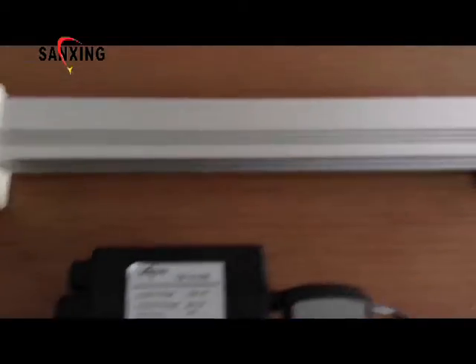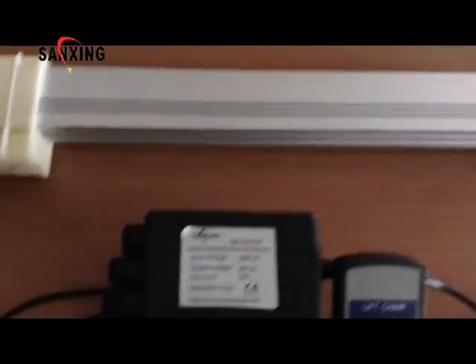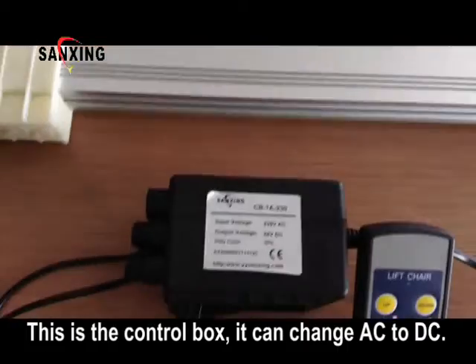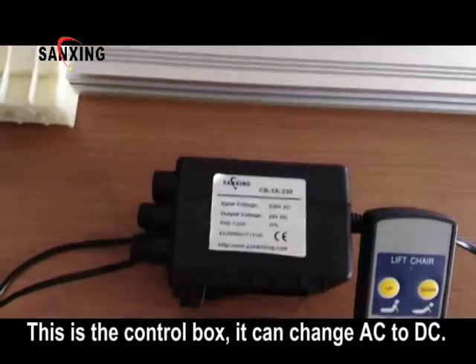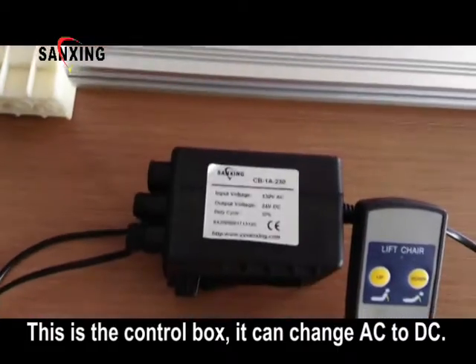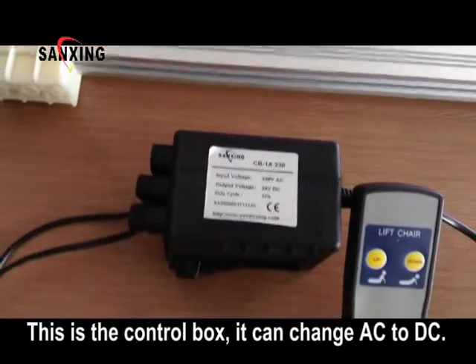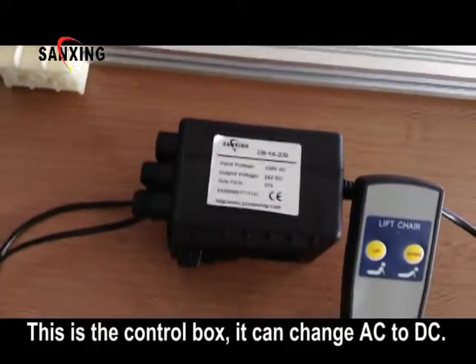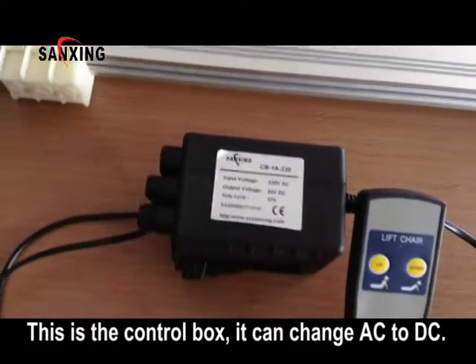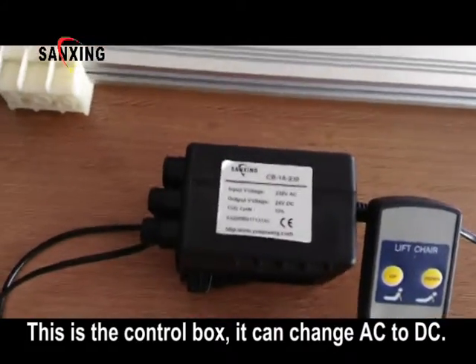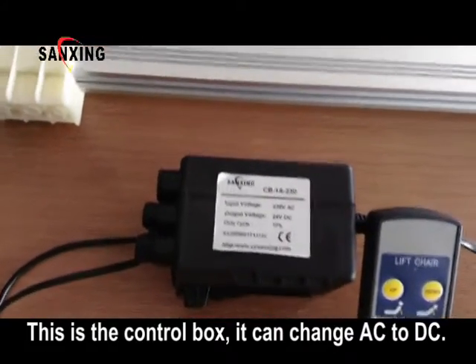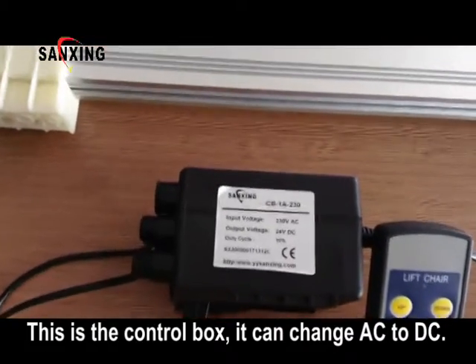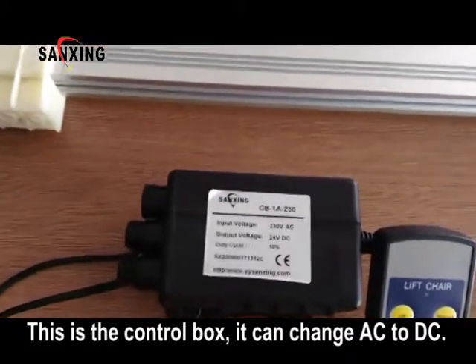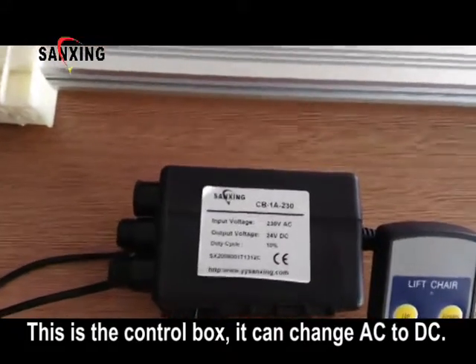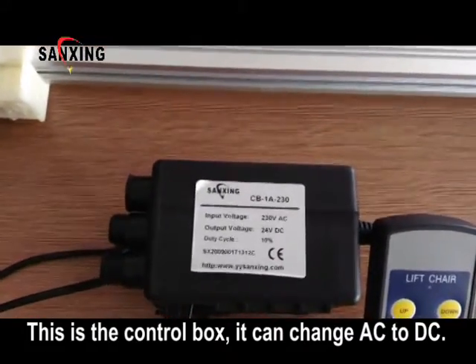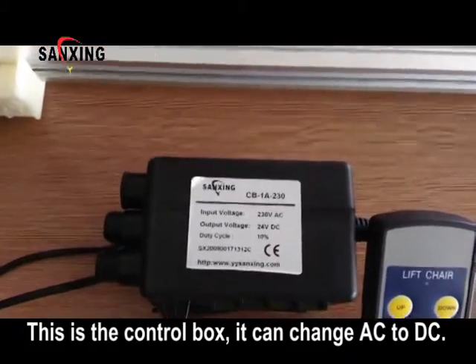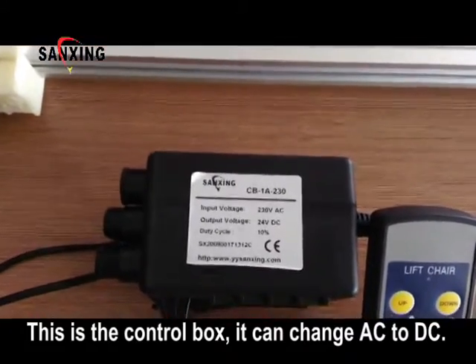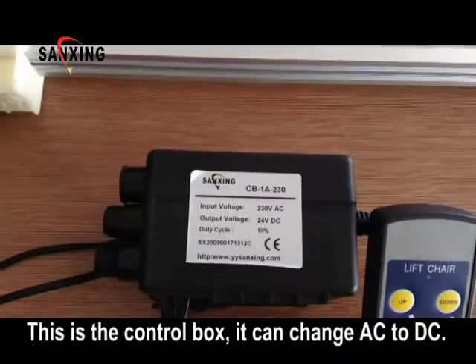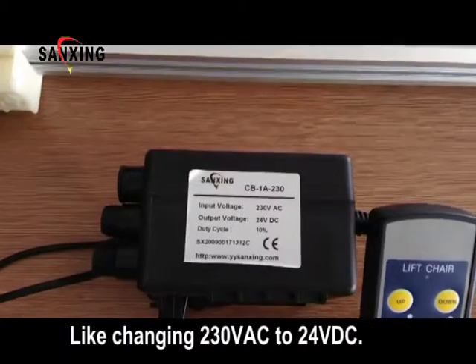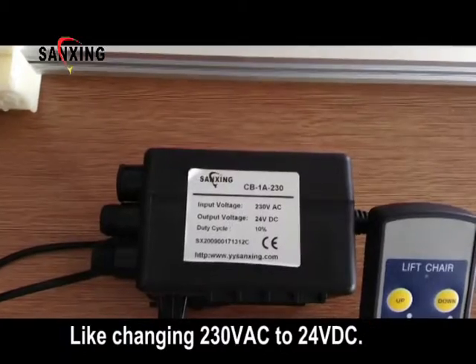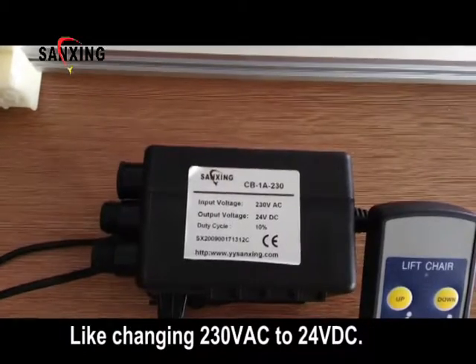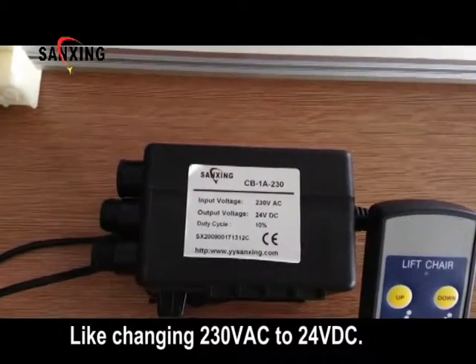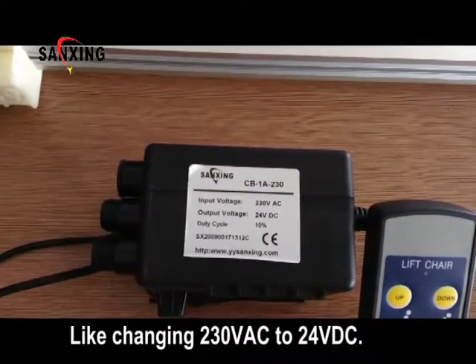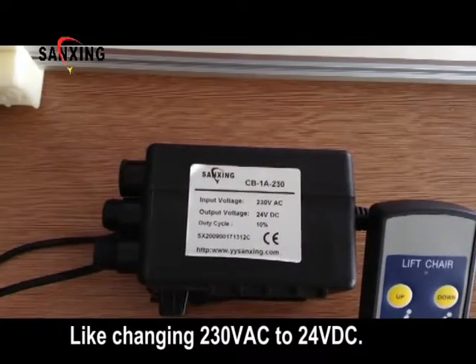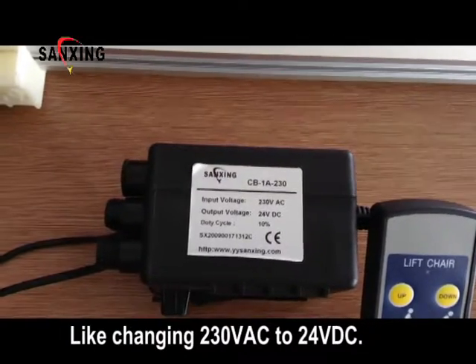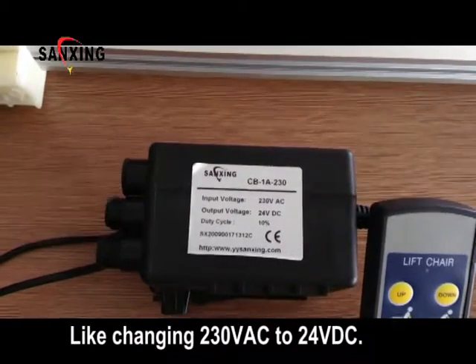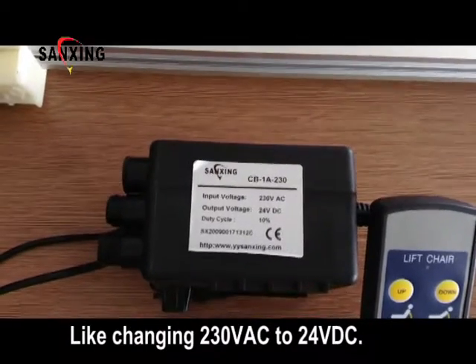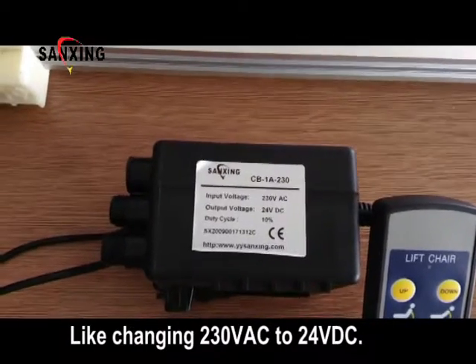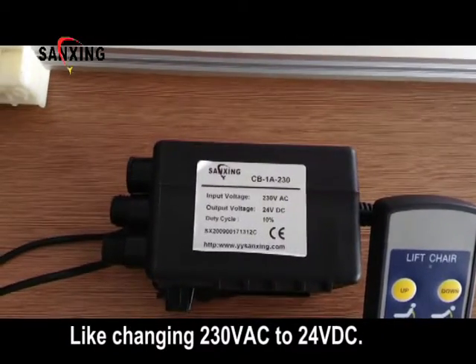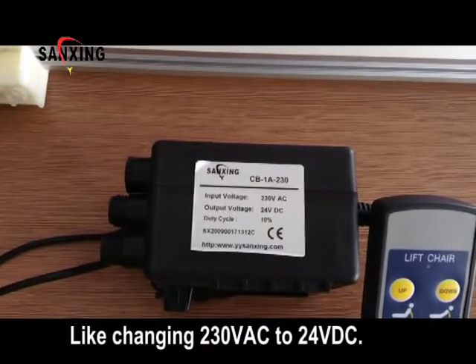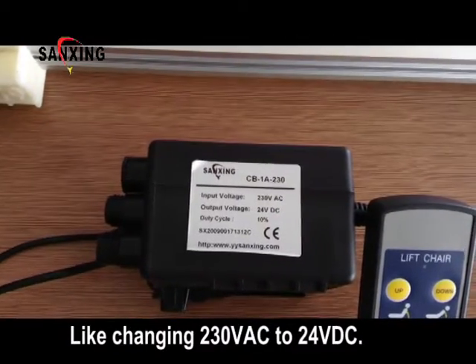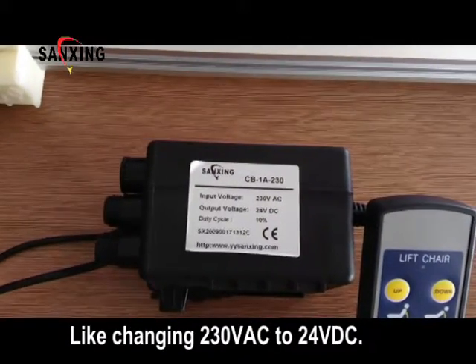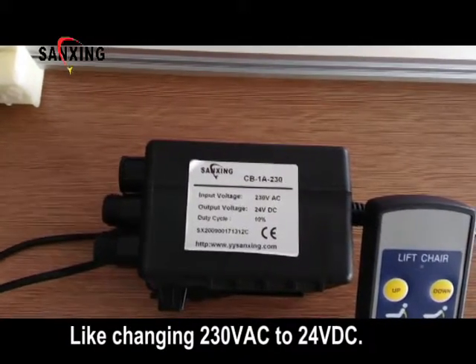This is the control box. It can change AC to DC, like changing 230V AC to 24V DC.